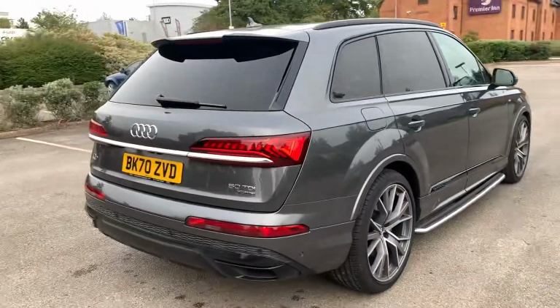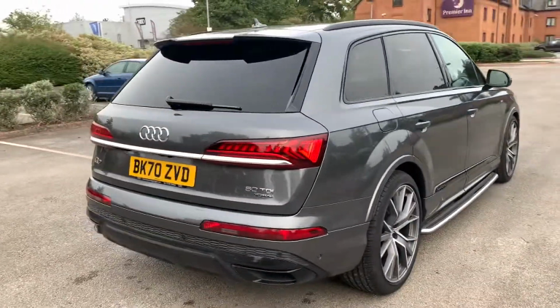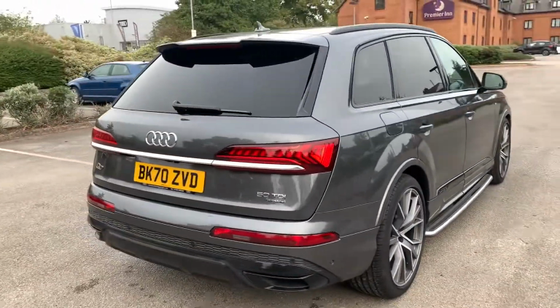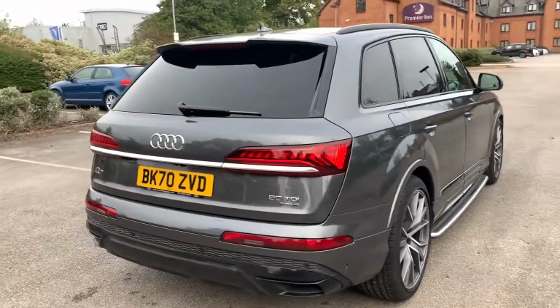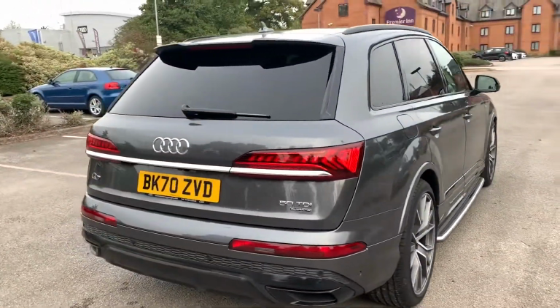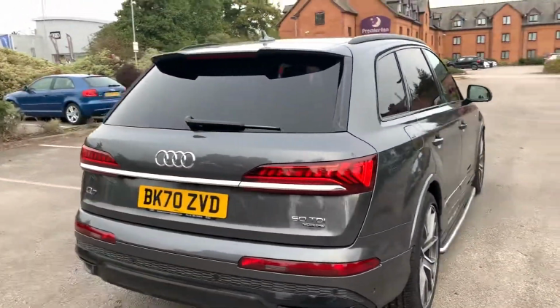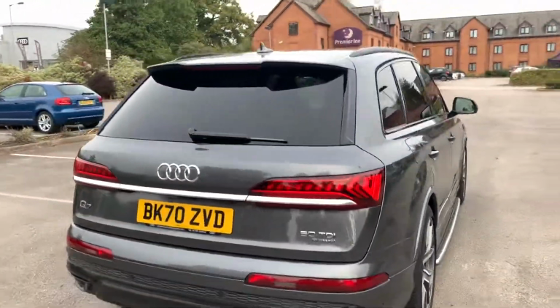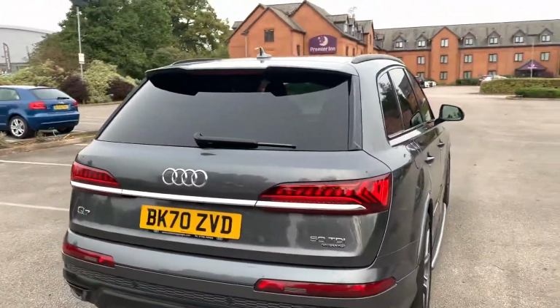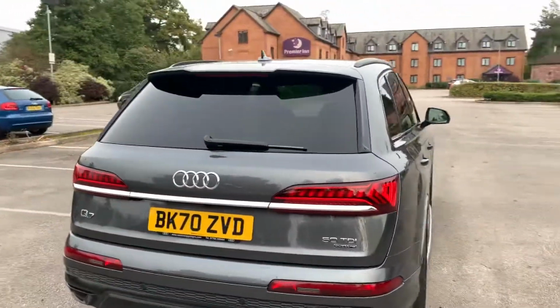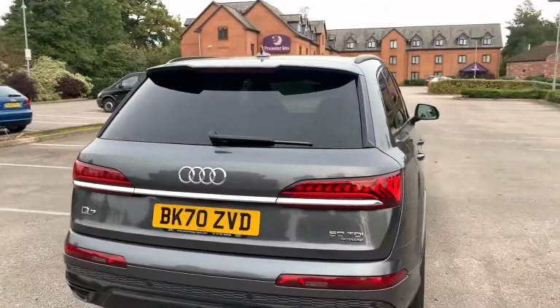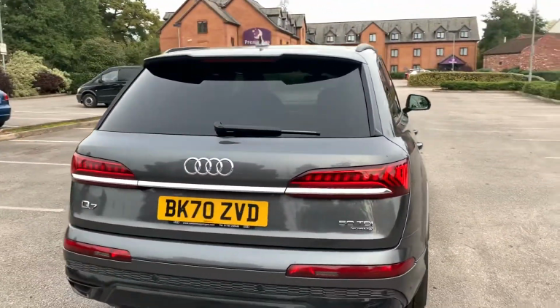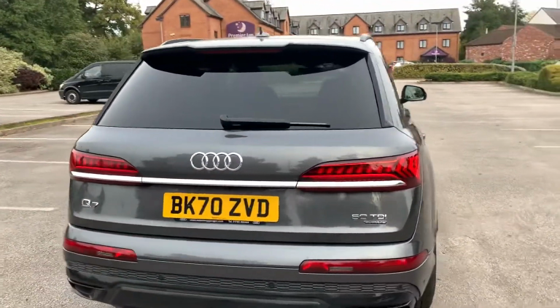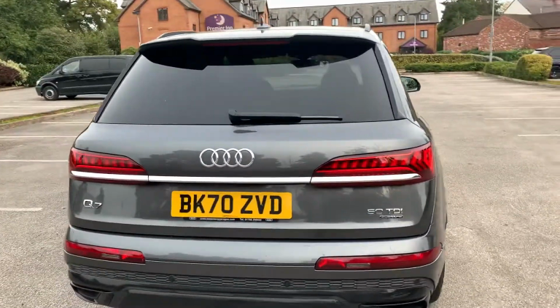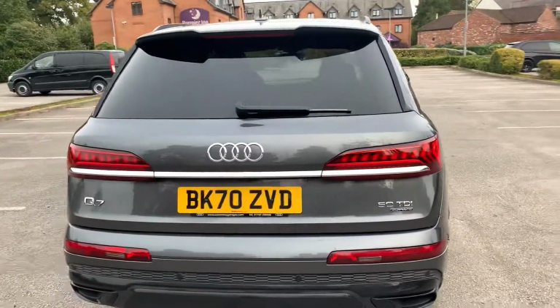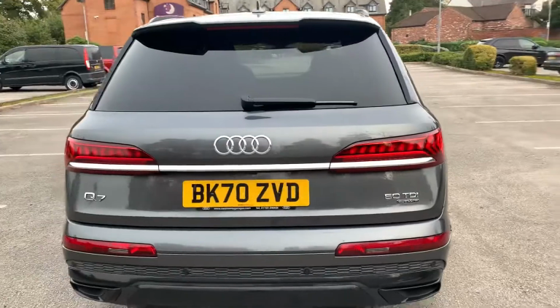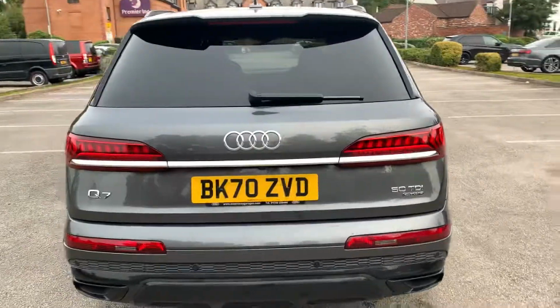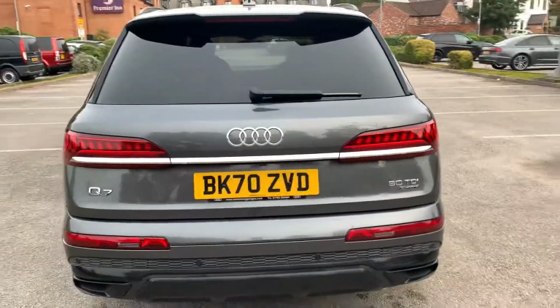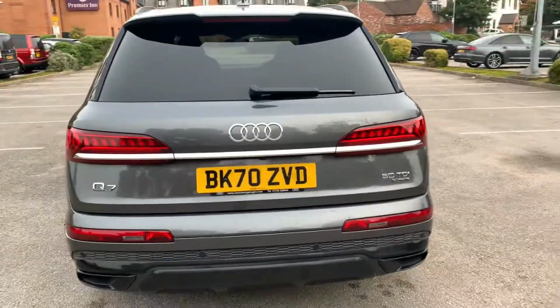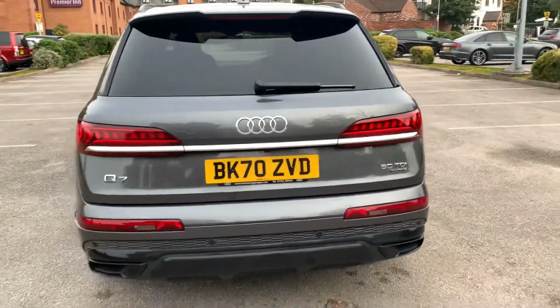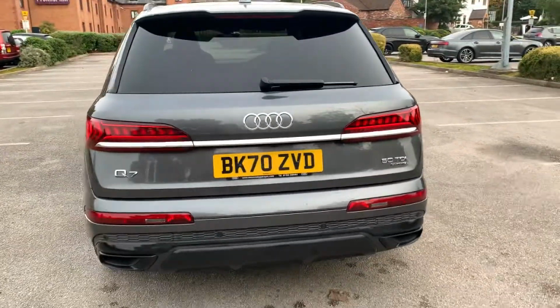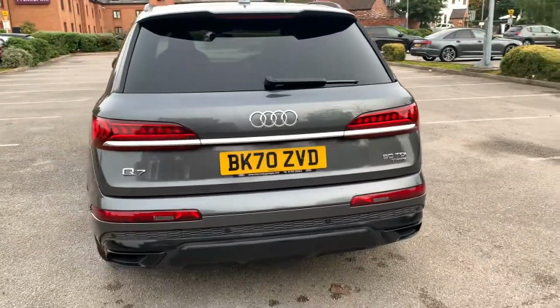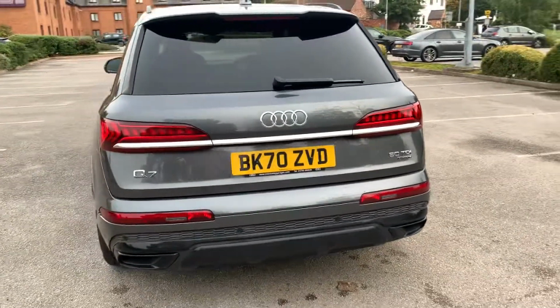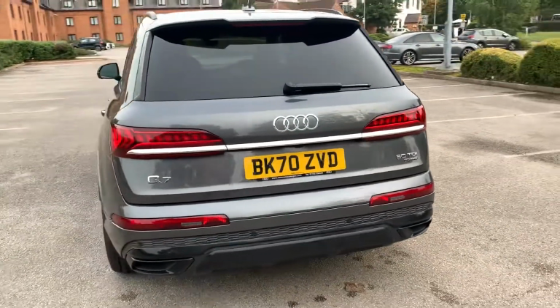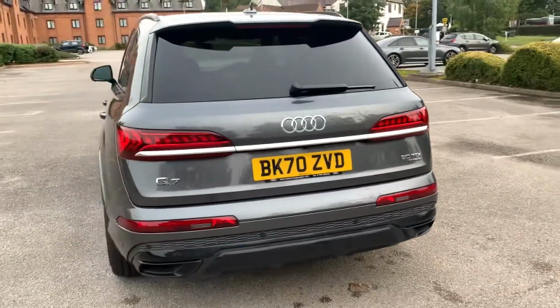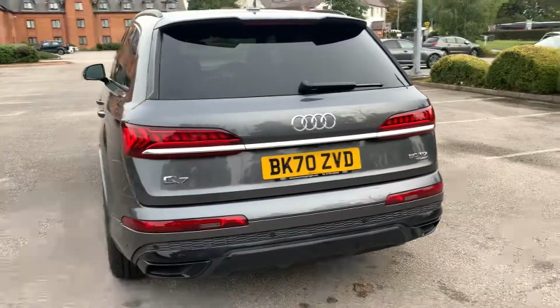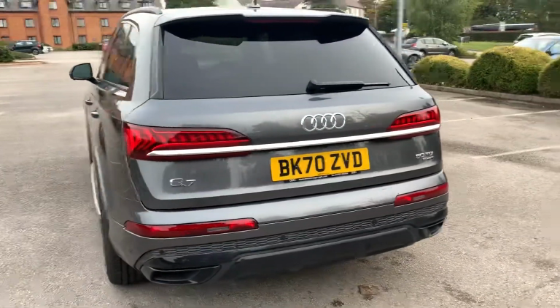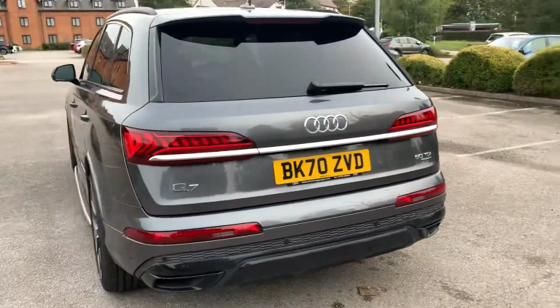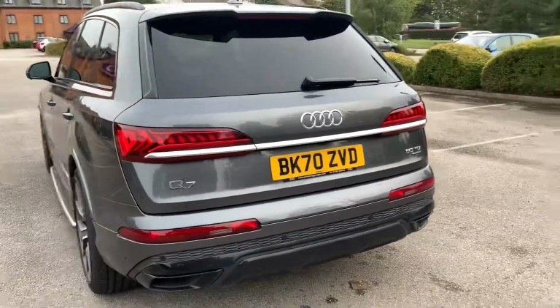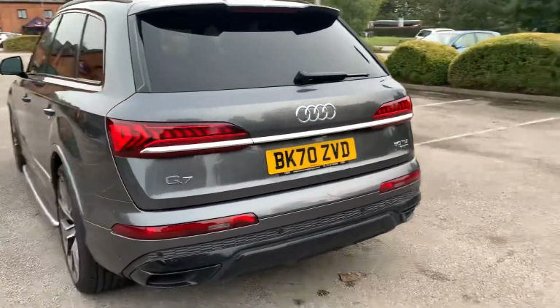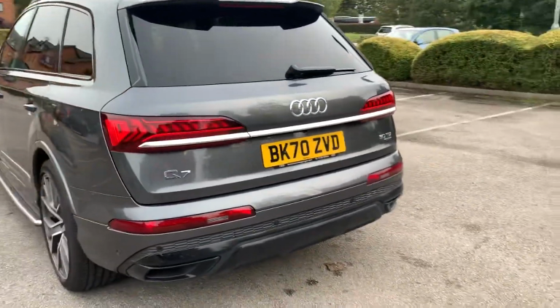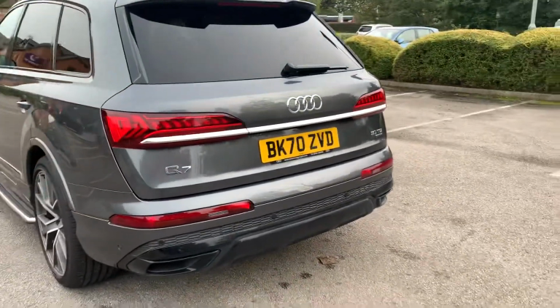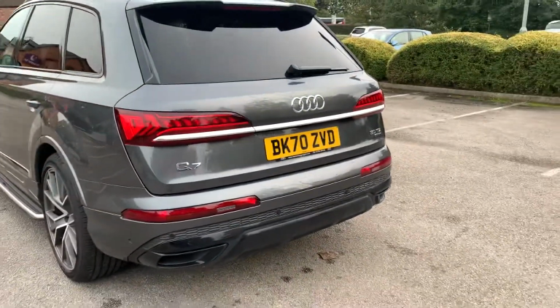And to the back of the vehicle we've got the rear S-line spoiler. It also comes with the rear parking camera and the rear parking sensors.